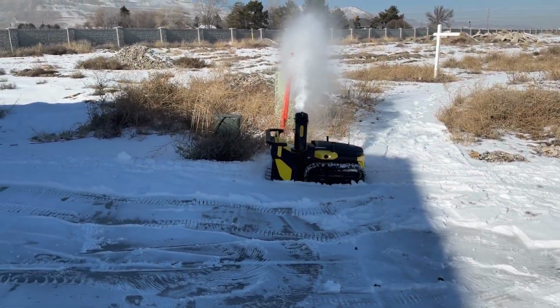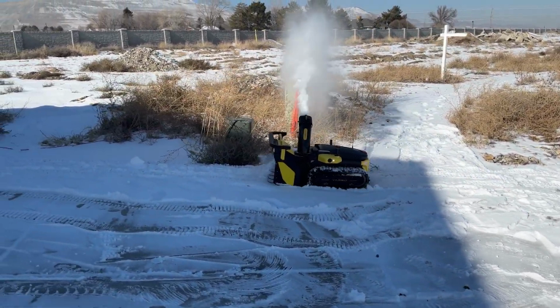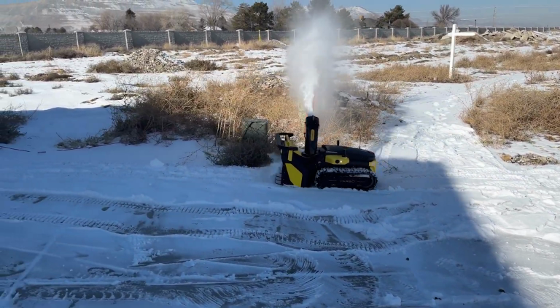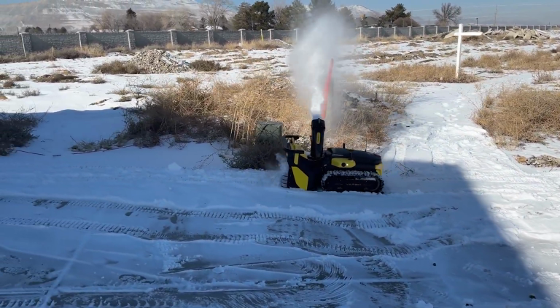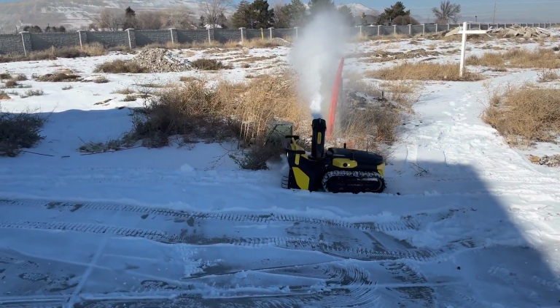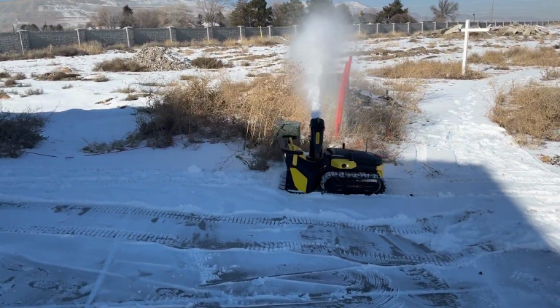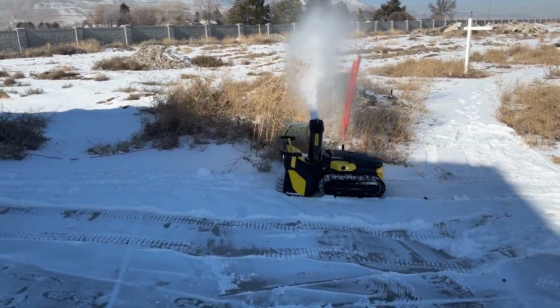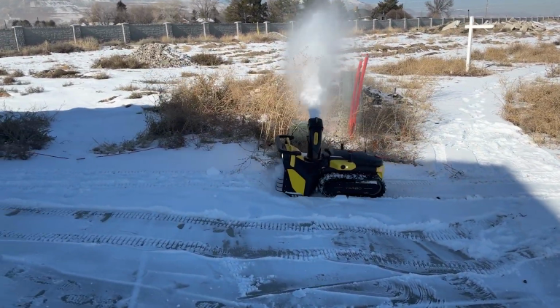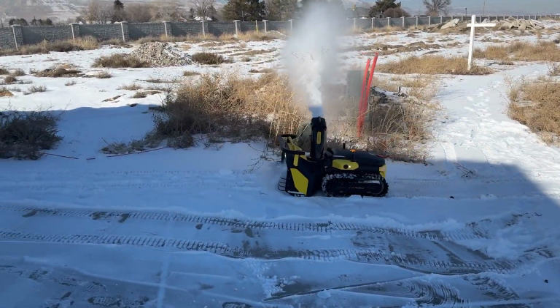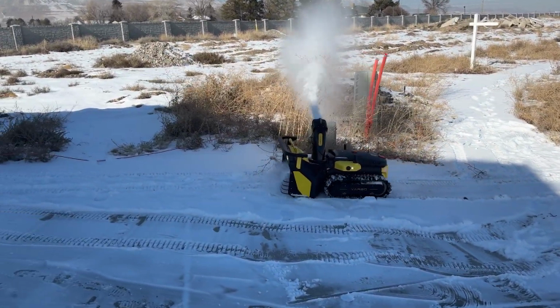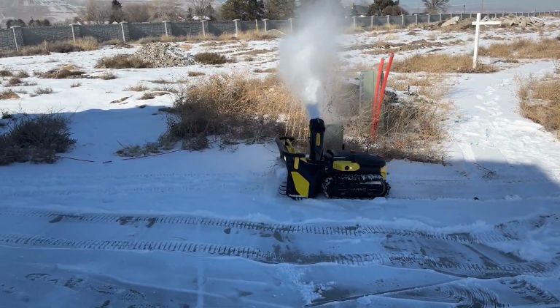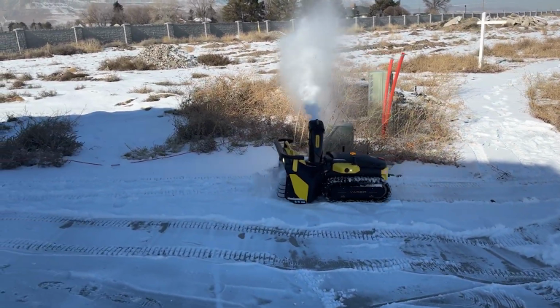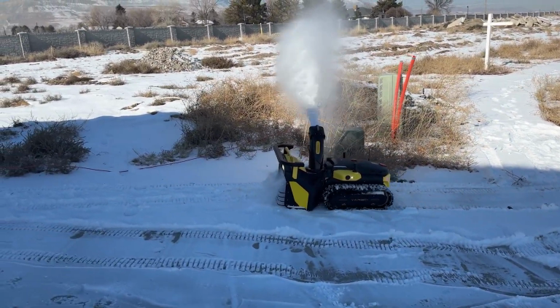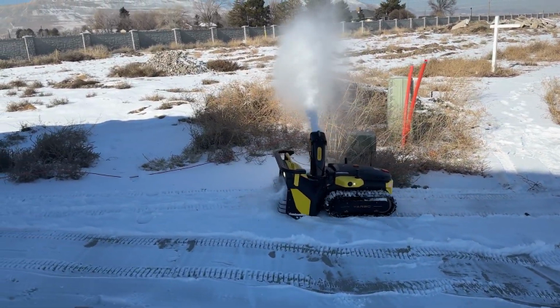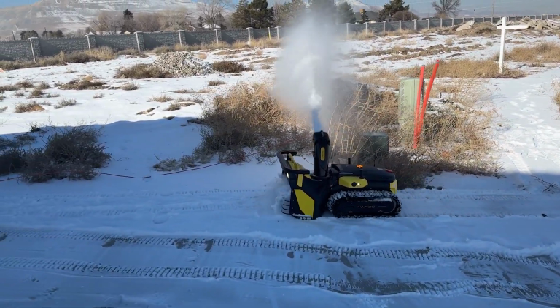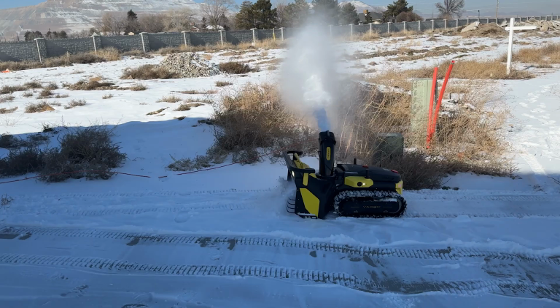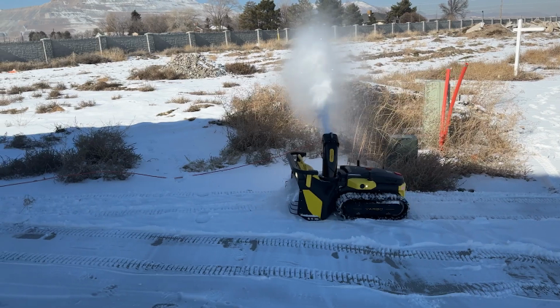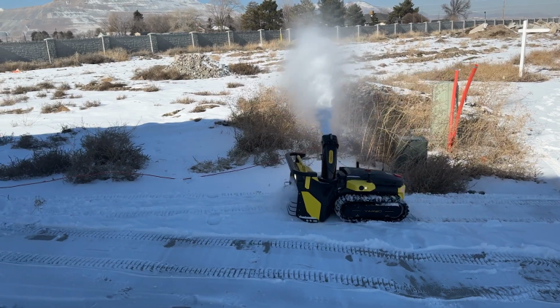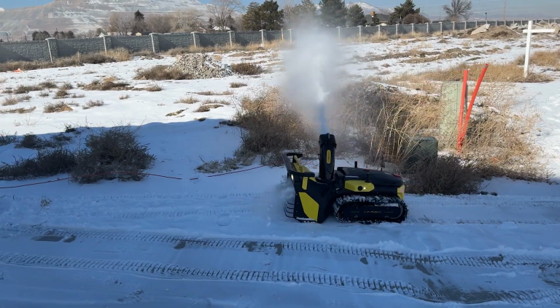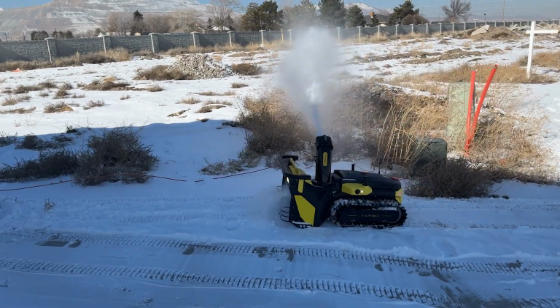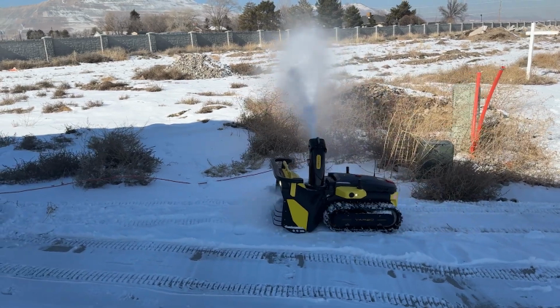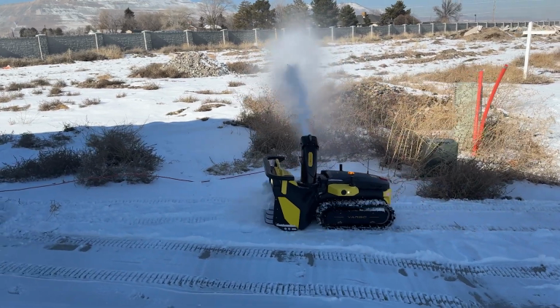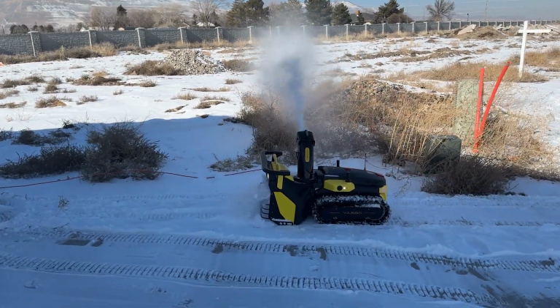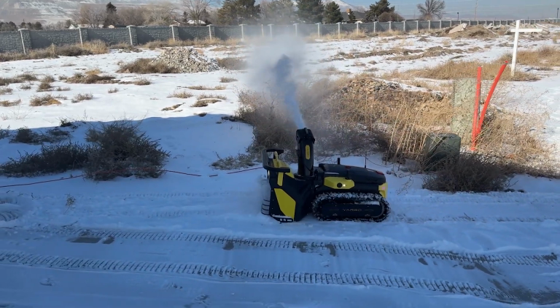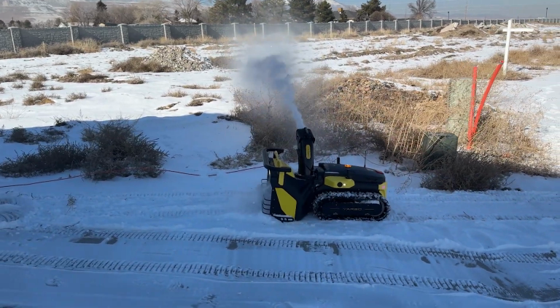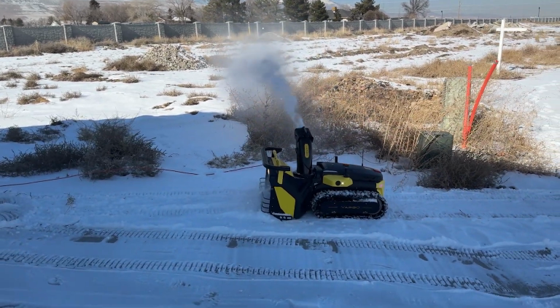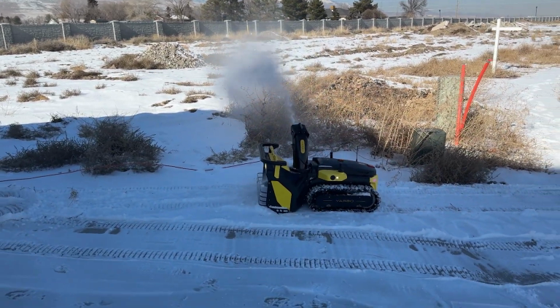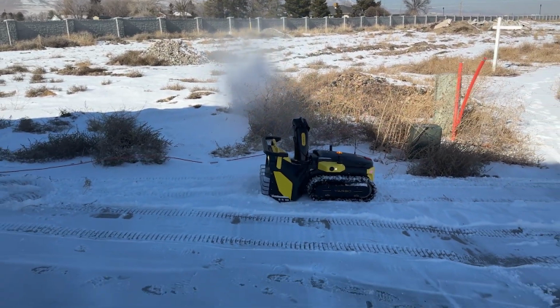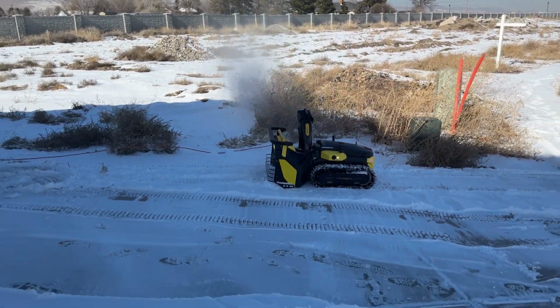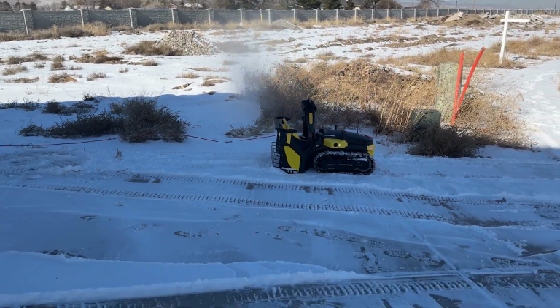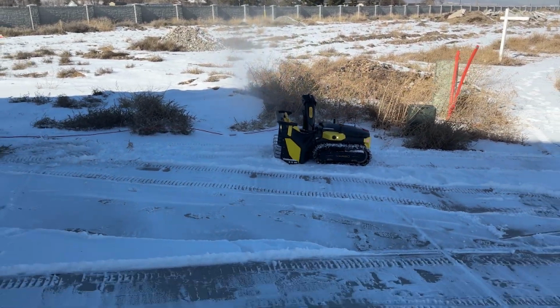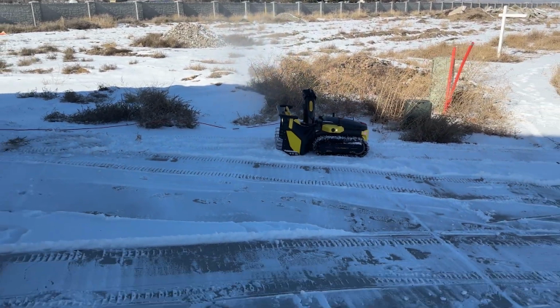On this side, I got it set to throw it out of the field. That is throwing that 15 feet — you got to be back a ways.